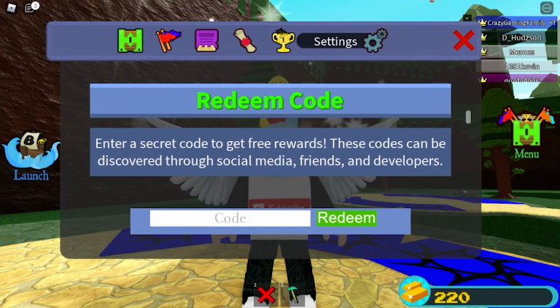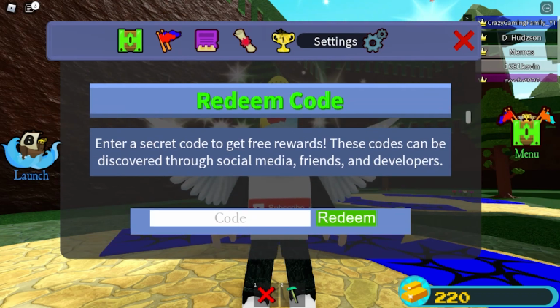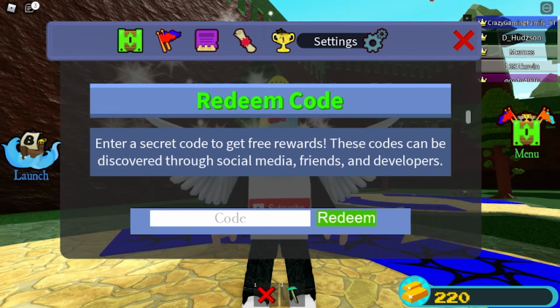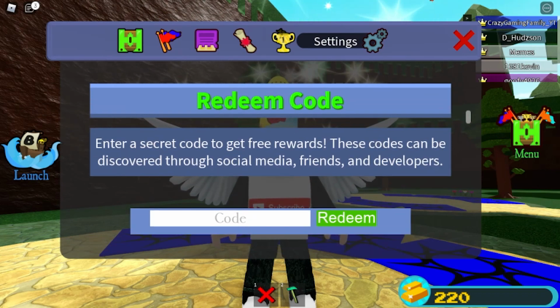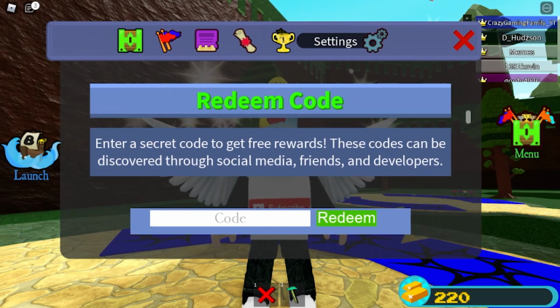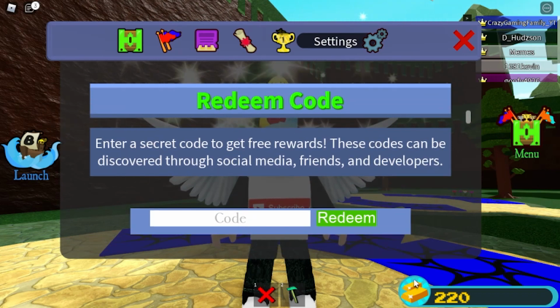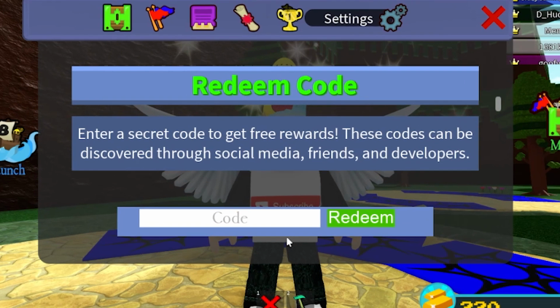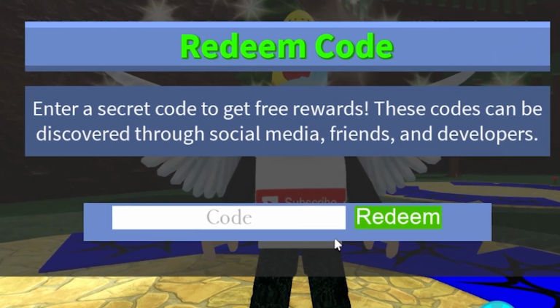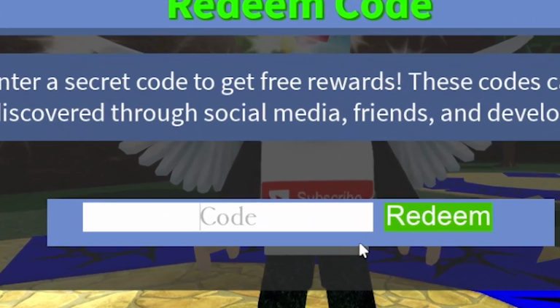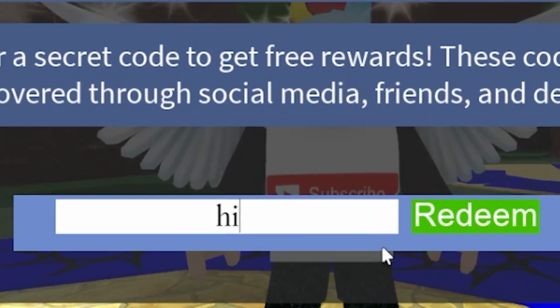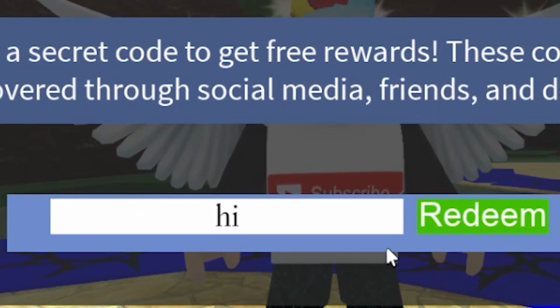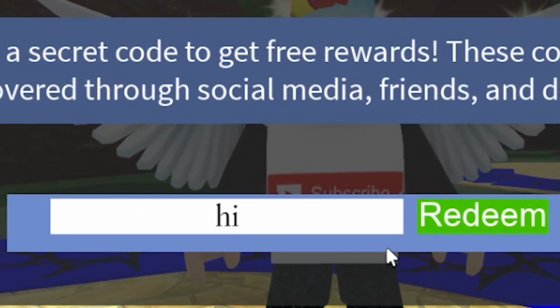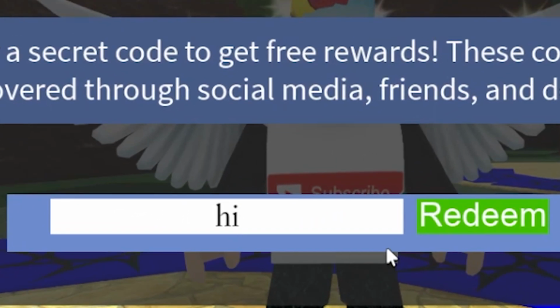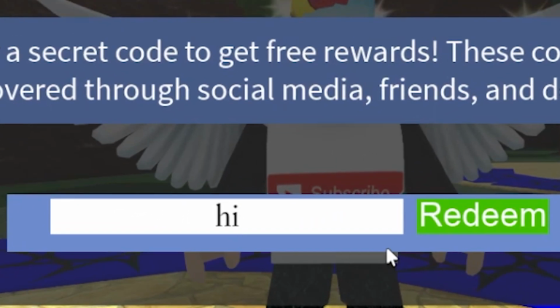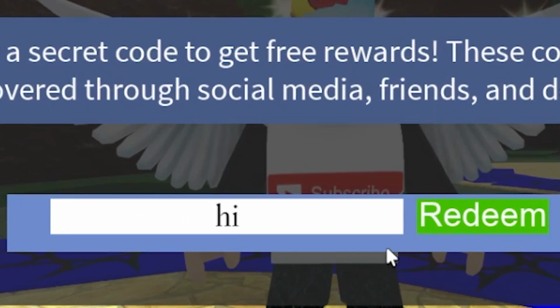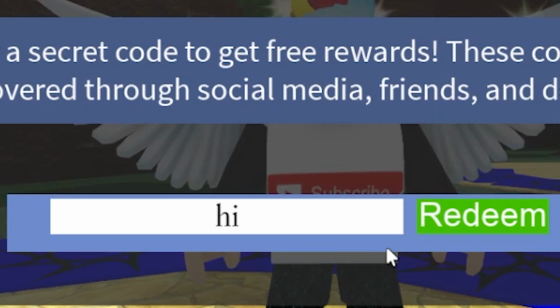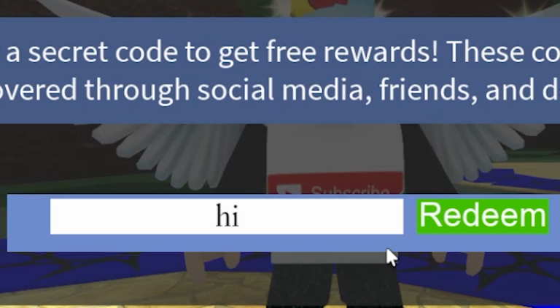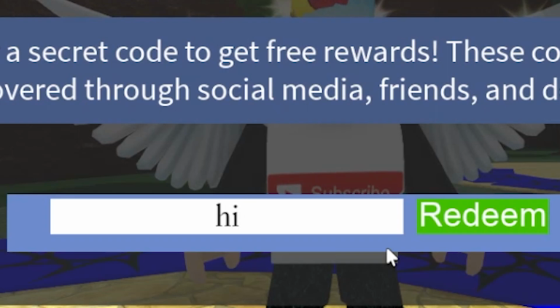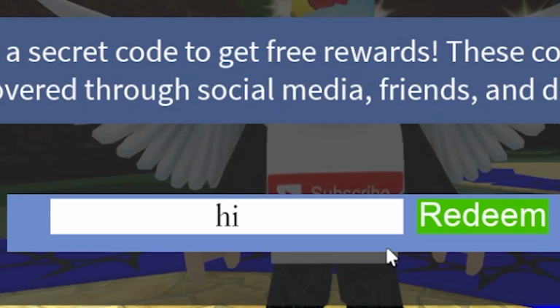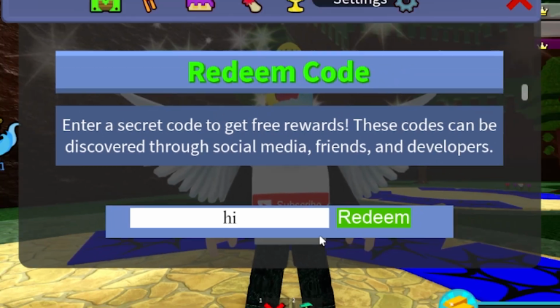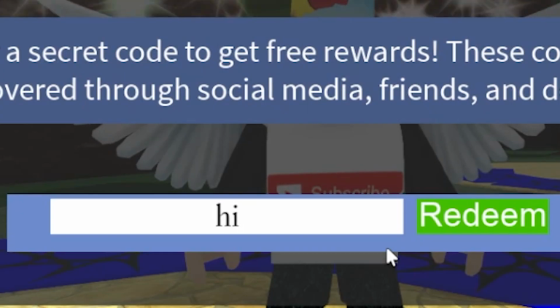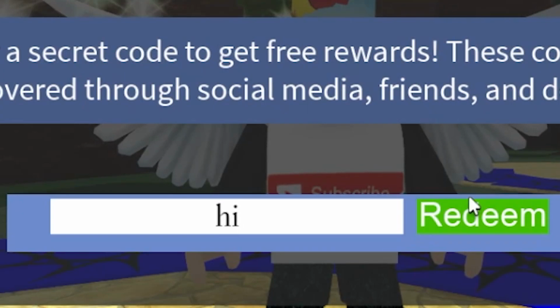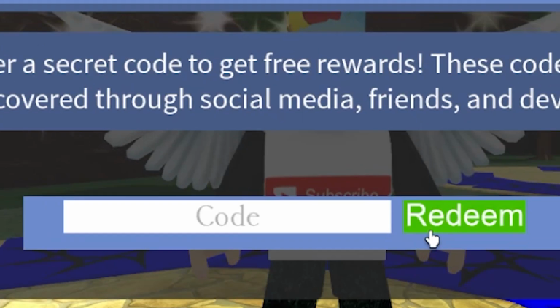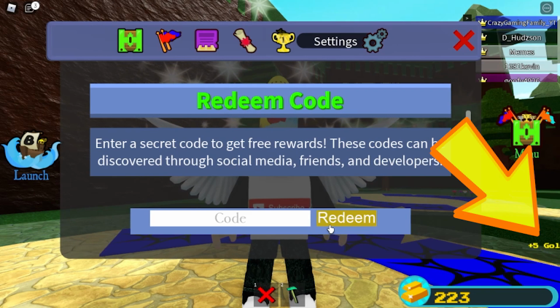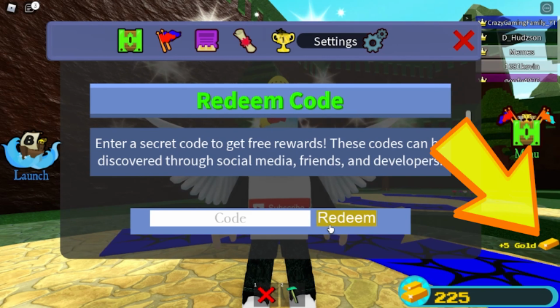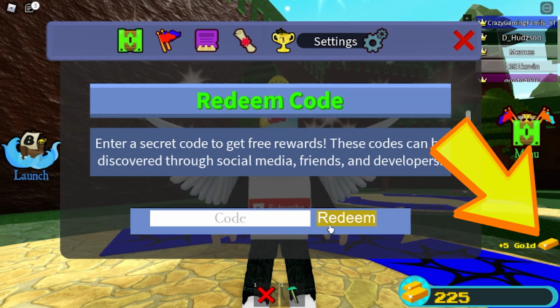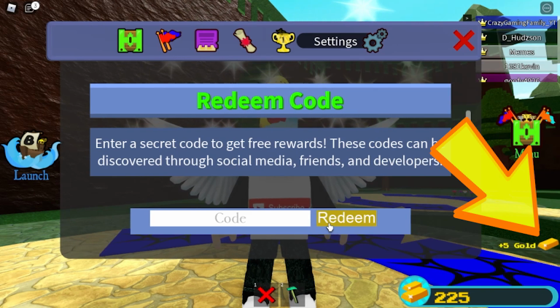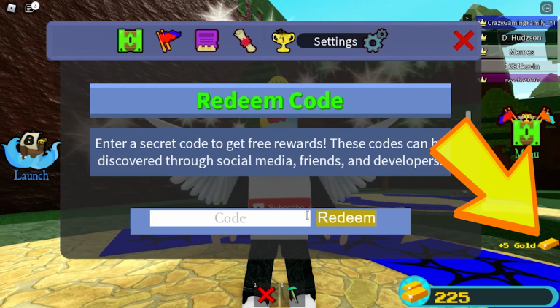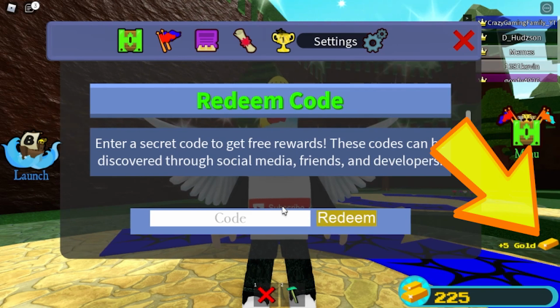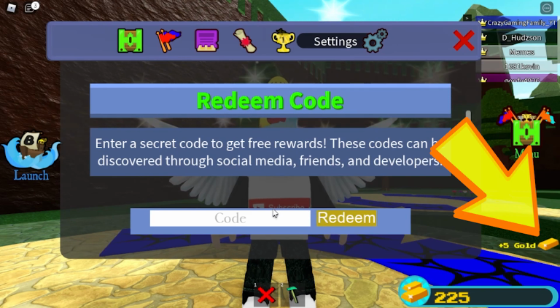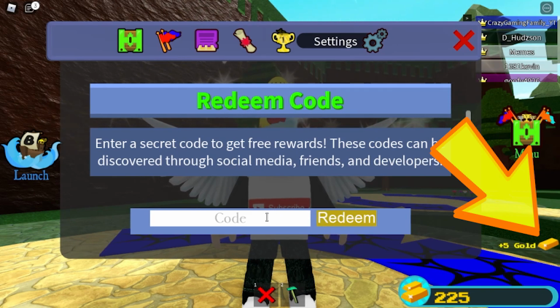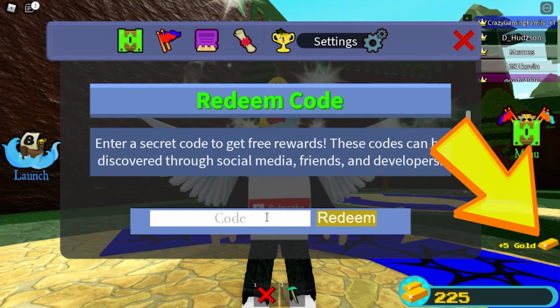First thing we're going to type in is HI — H-I — click on the redeem button, and you get five gold.